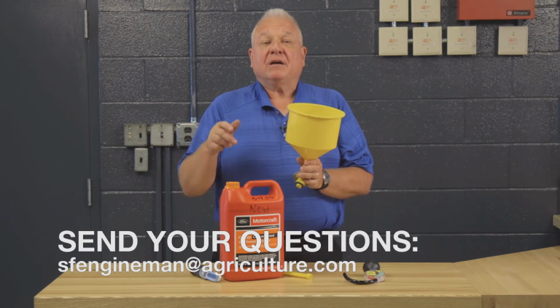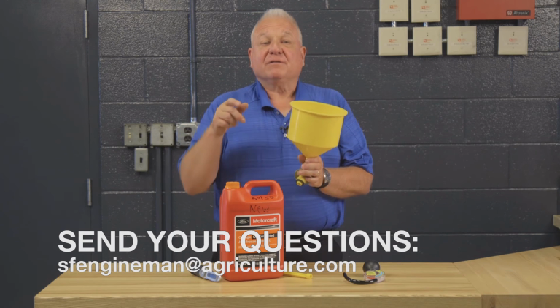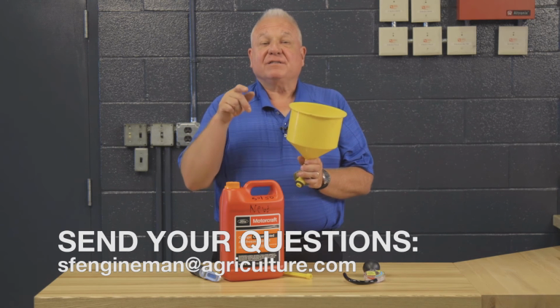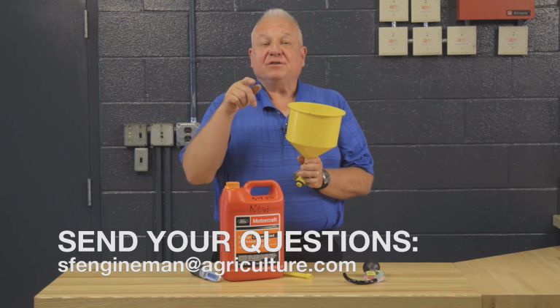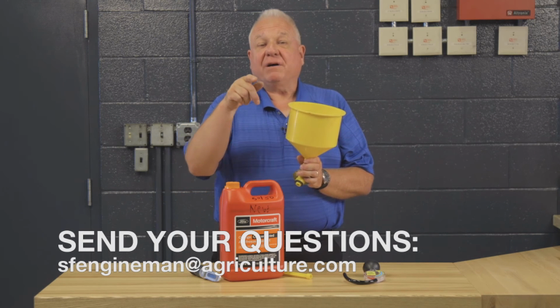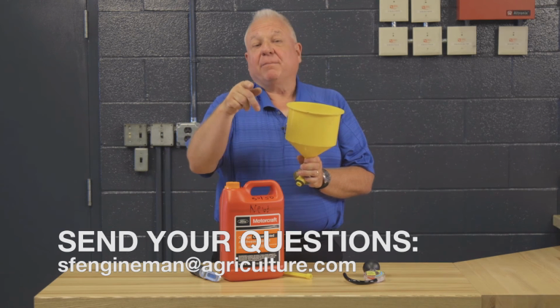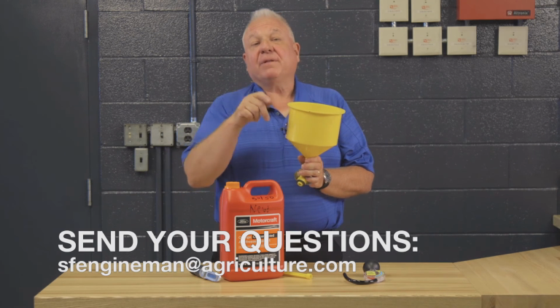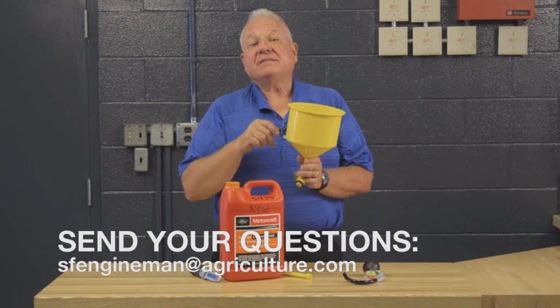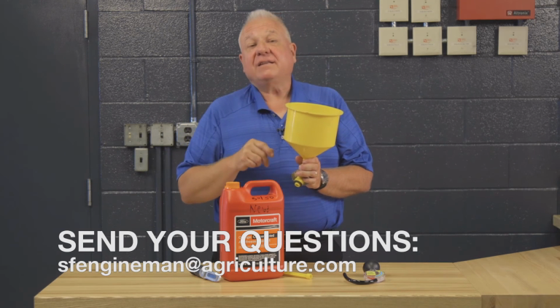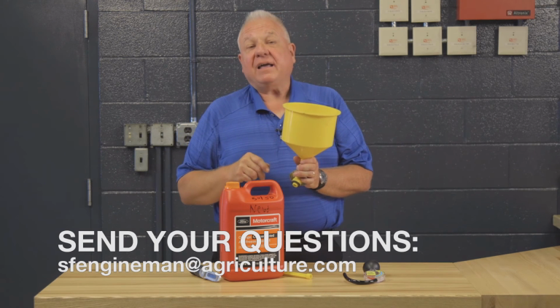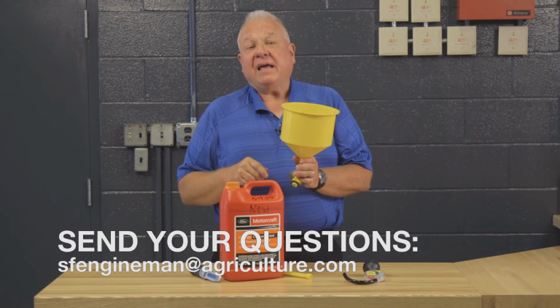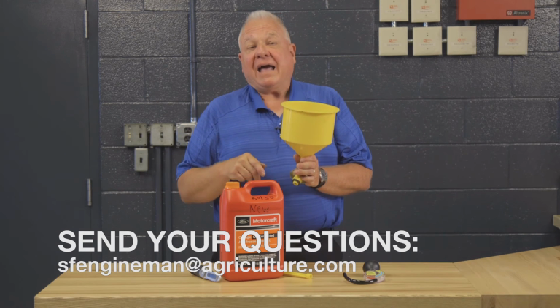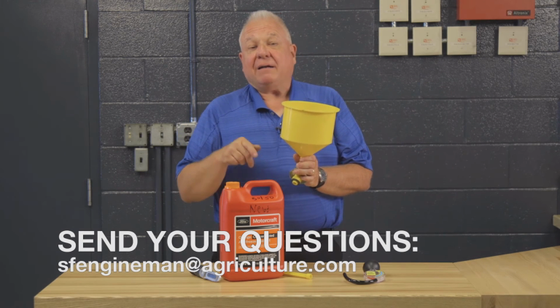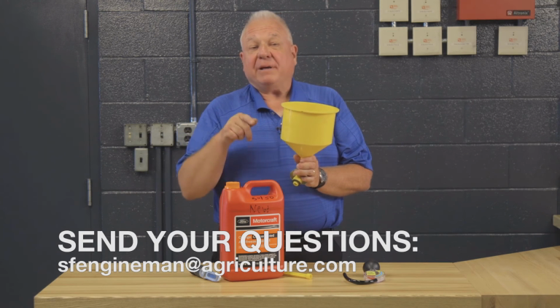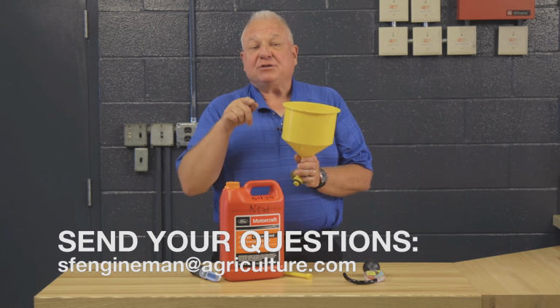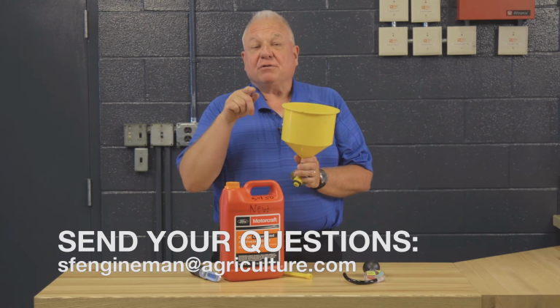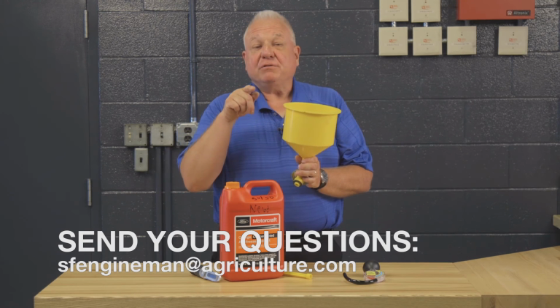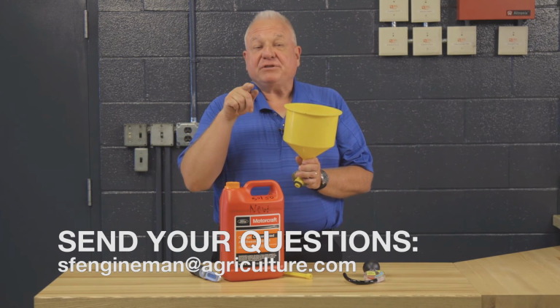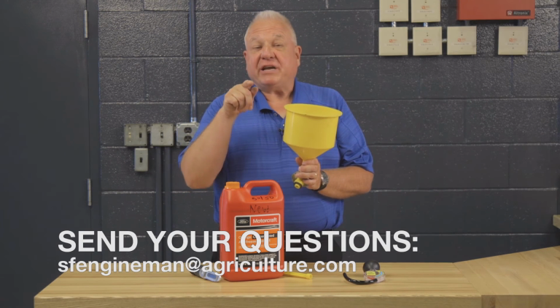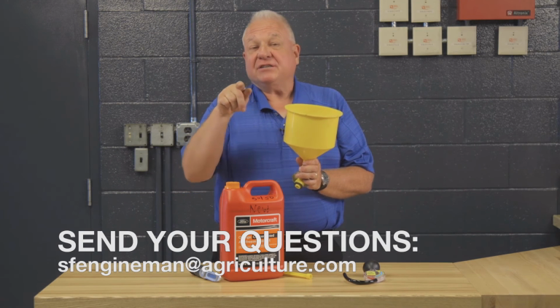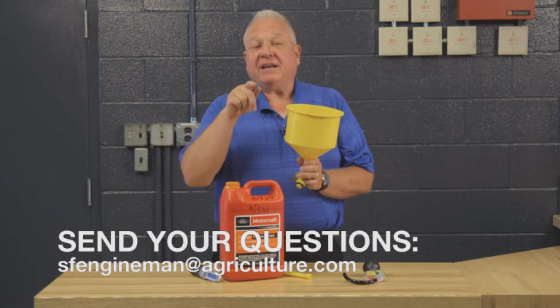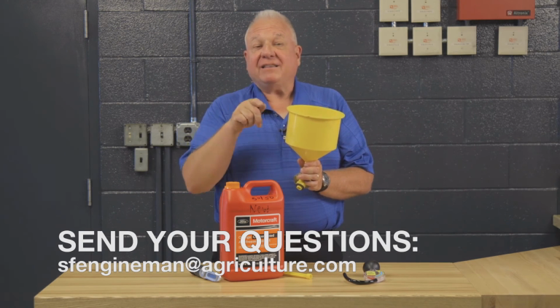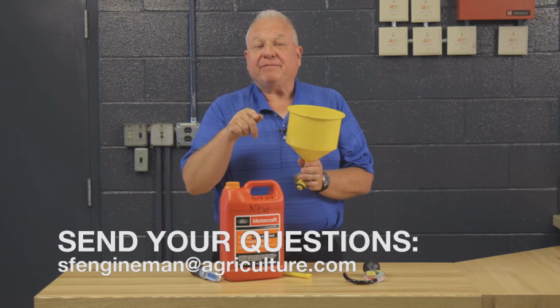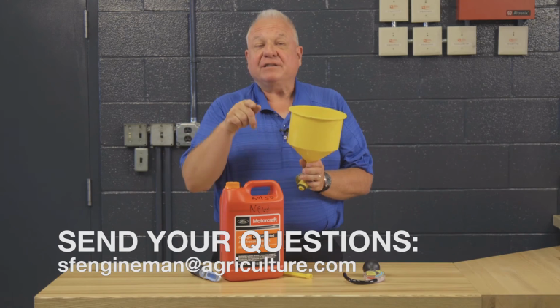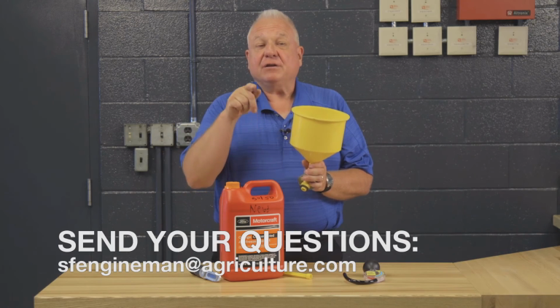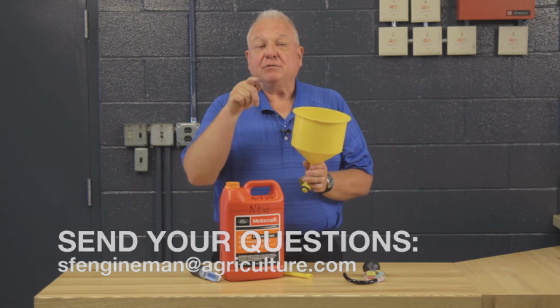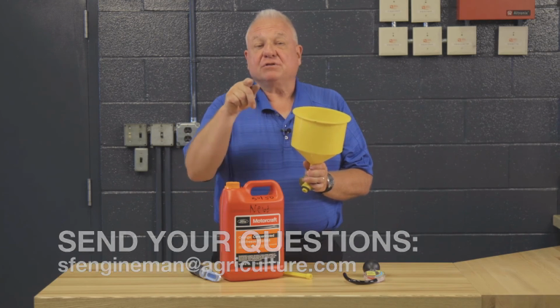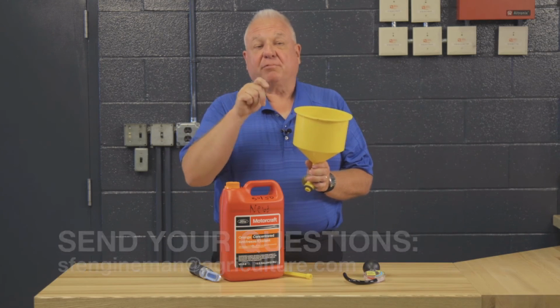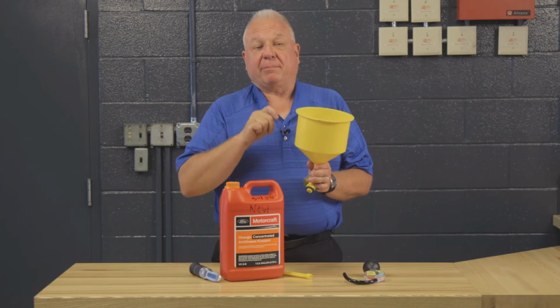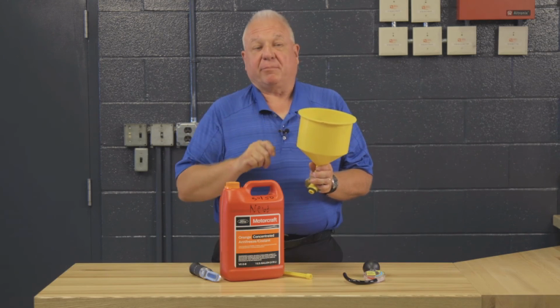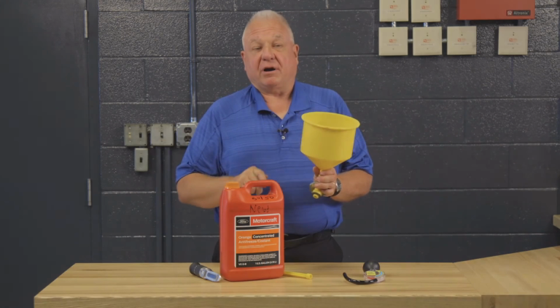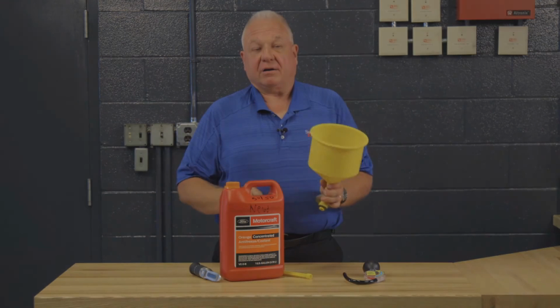So listen, you have a blessed day and make sure you change your antifreeze and use the proper product.